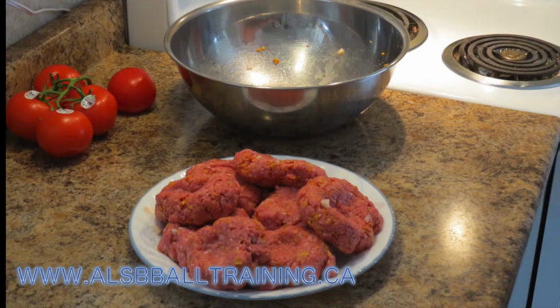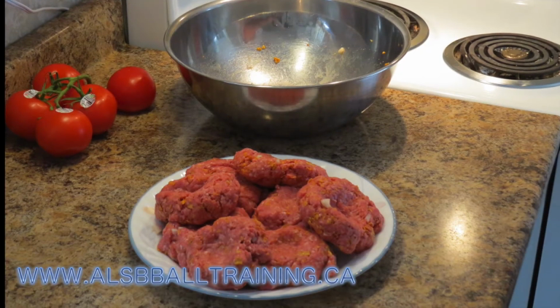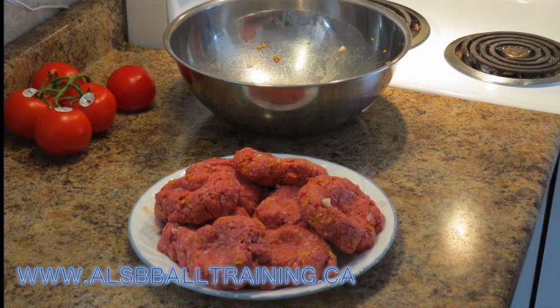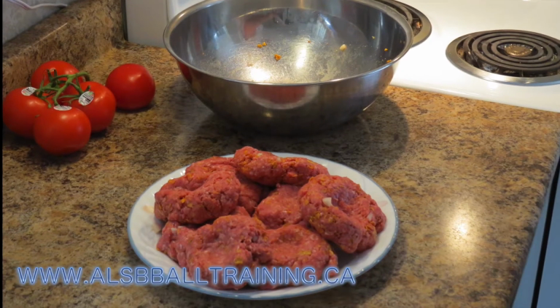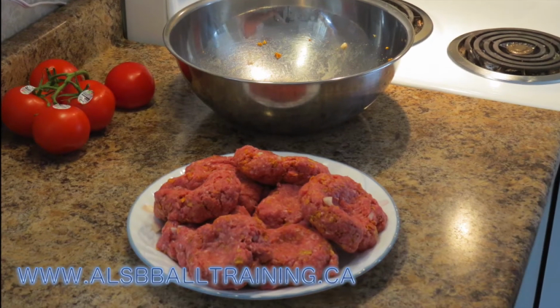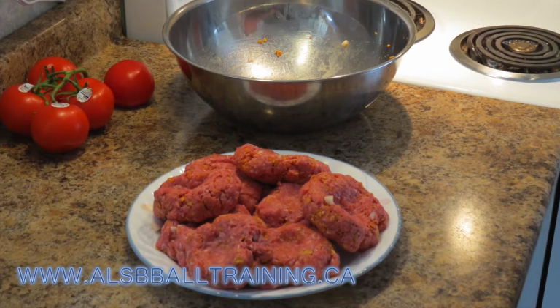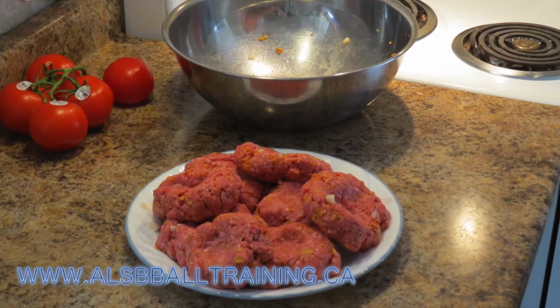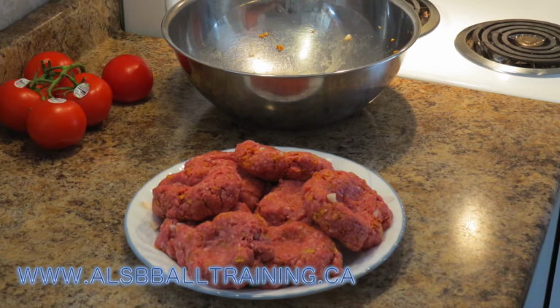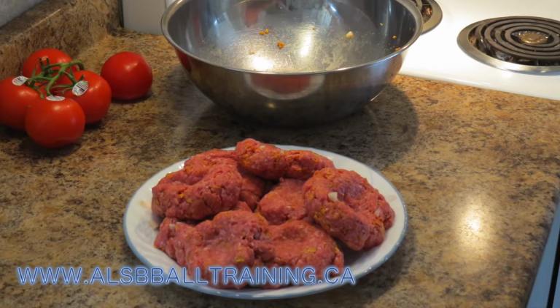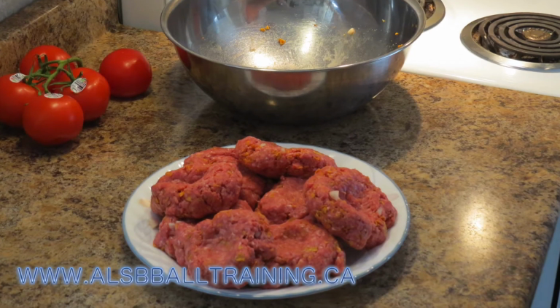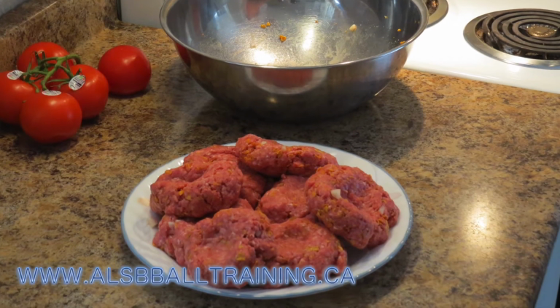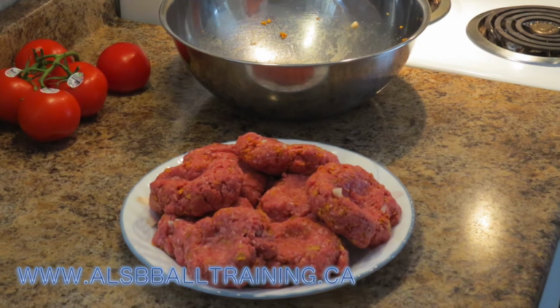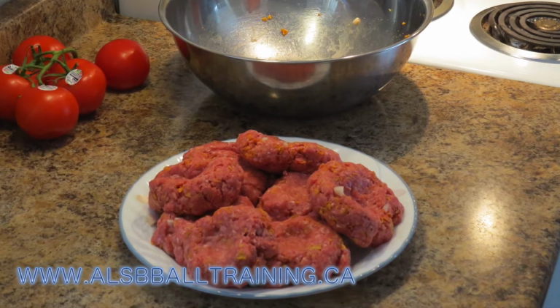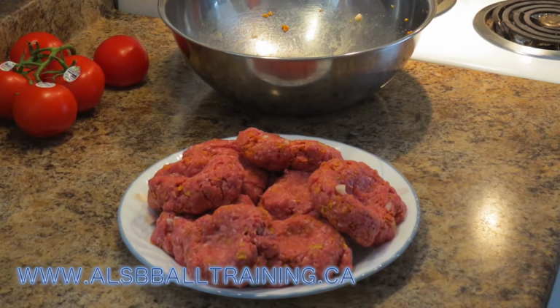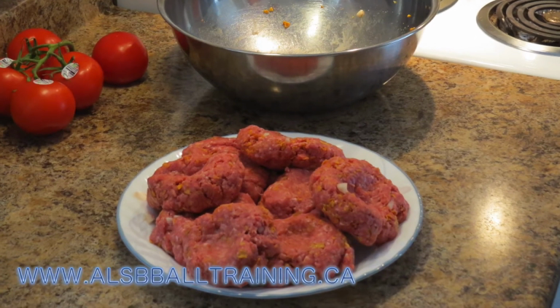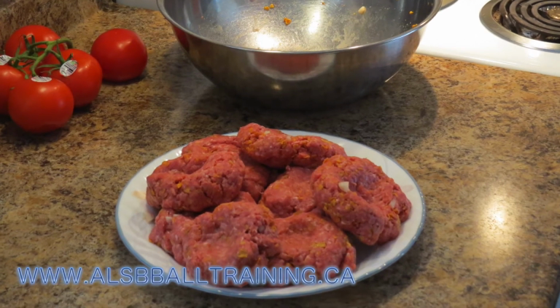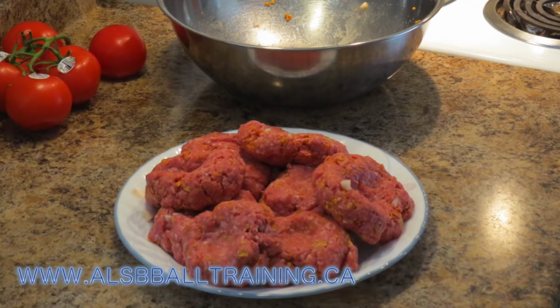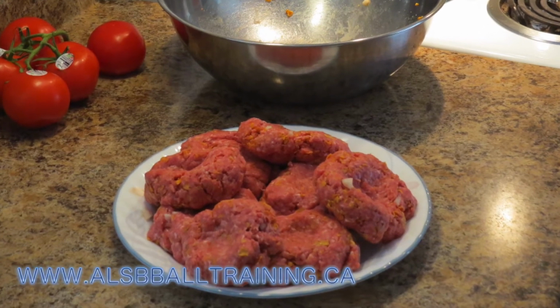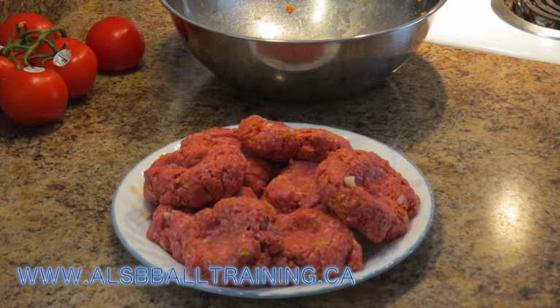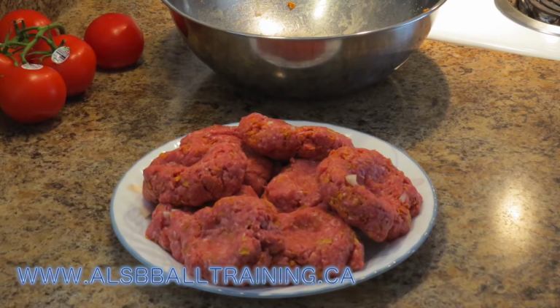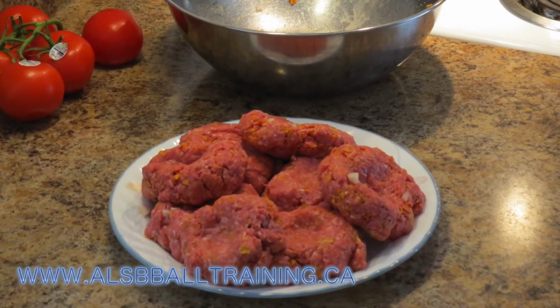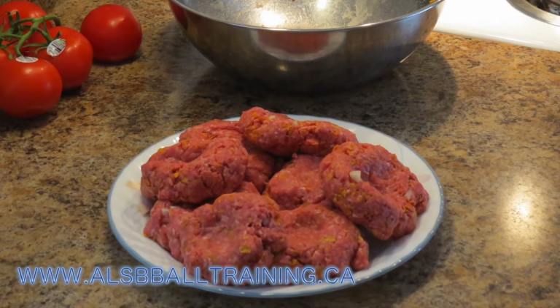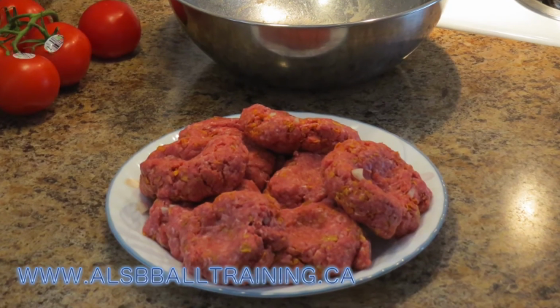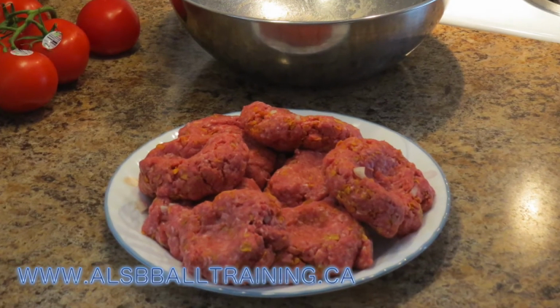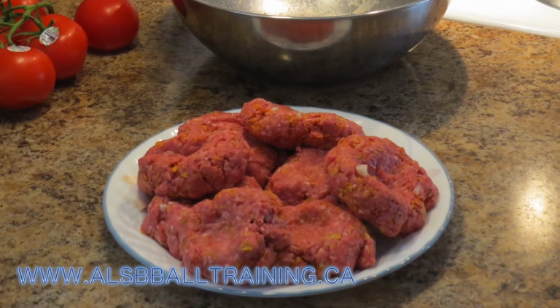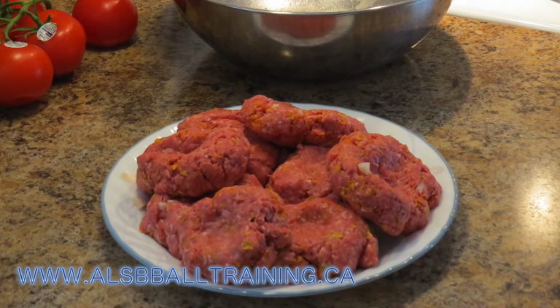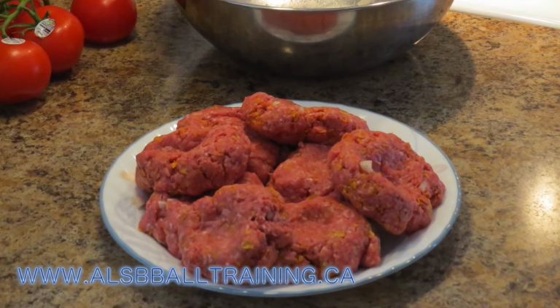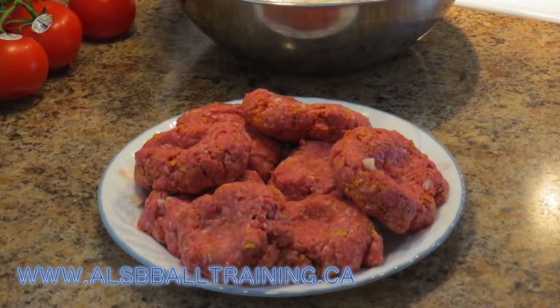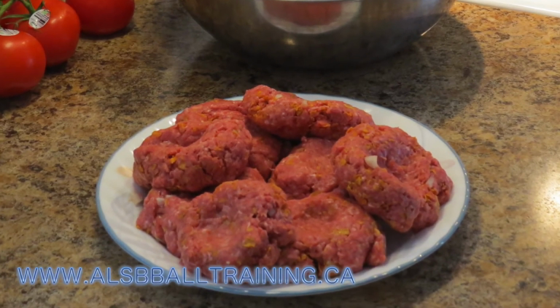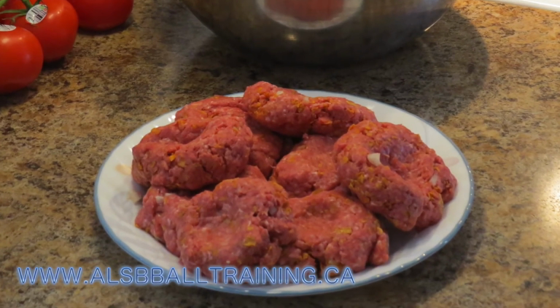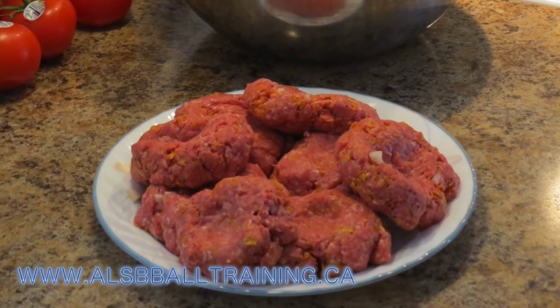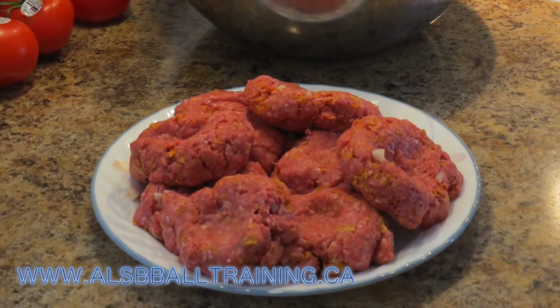And there are the burgers just before they grill up, and I hope you enjoy them. Until next time, cook well.